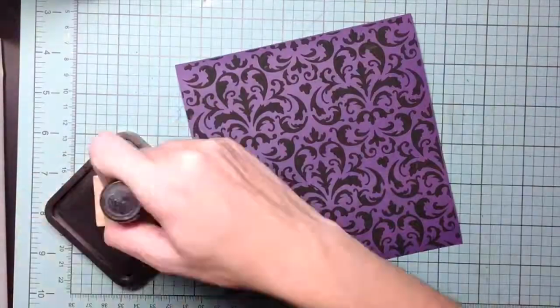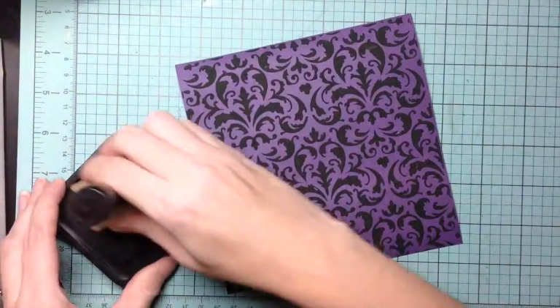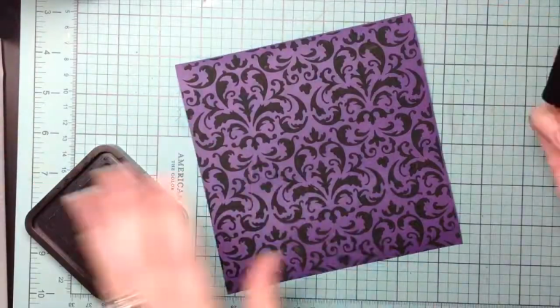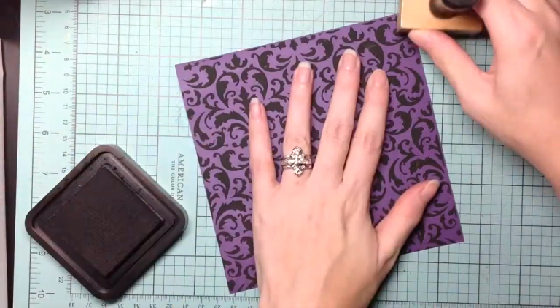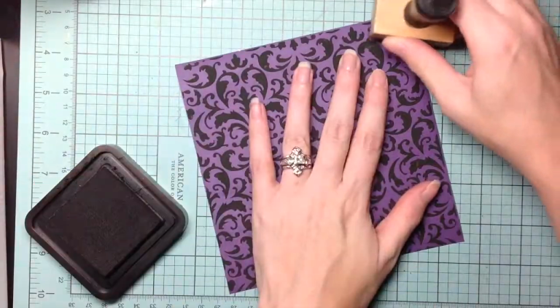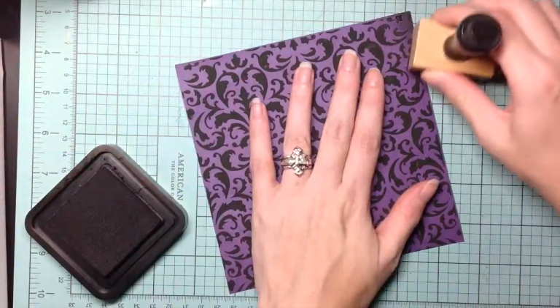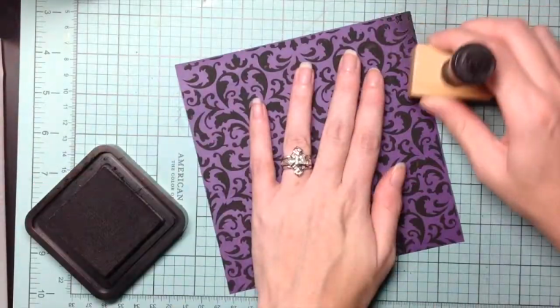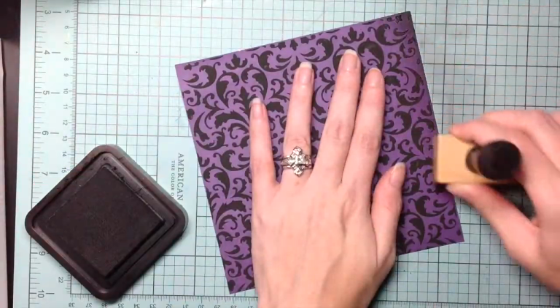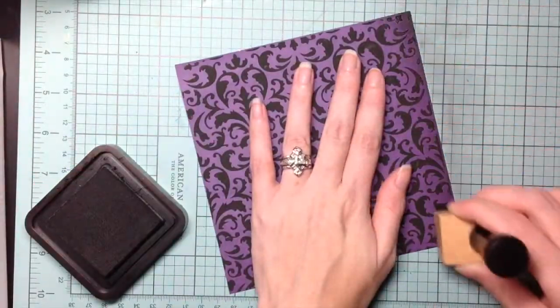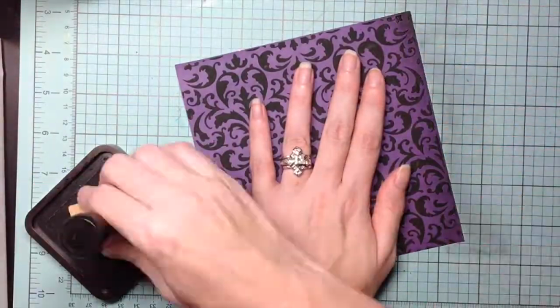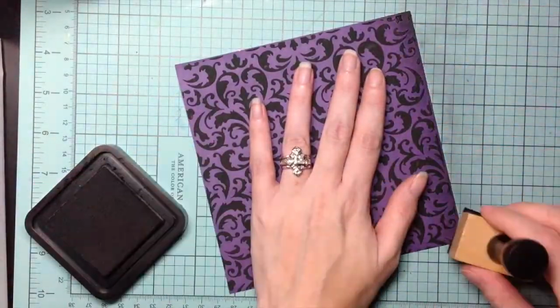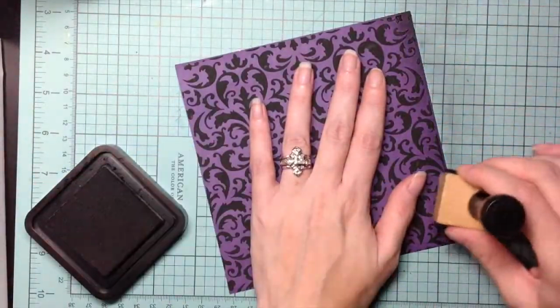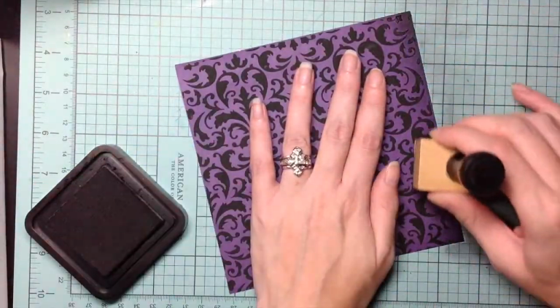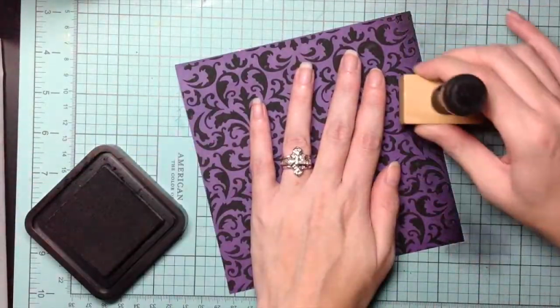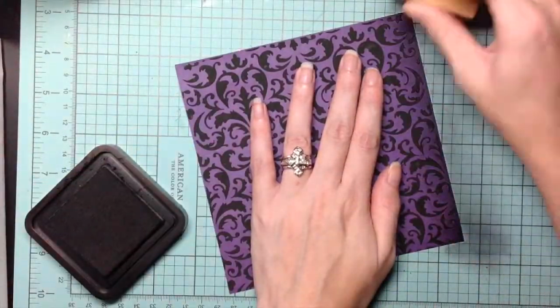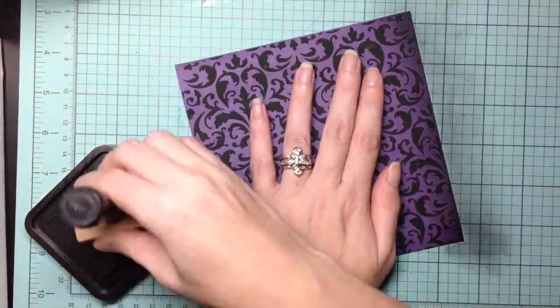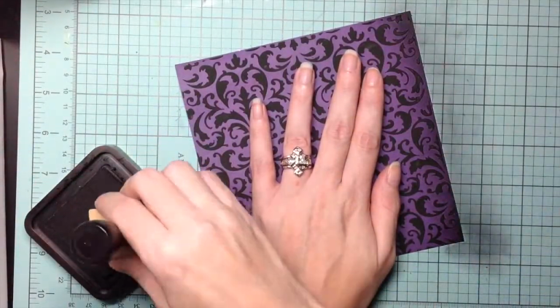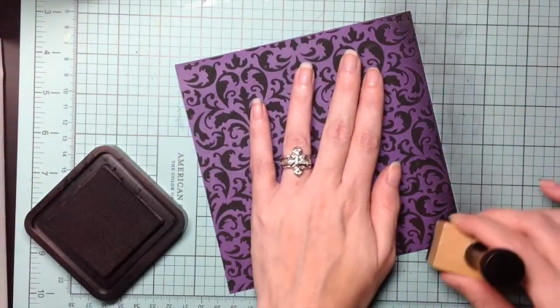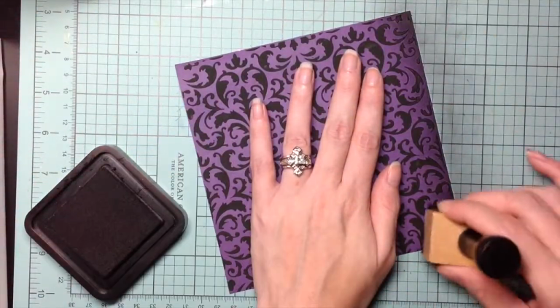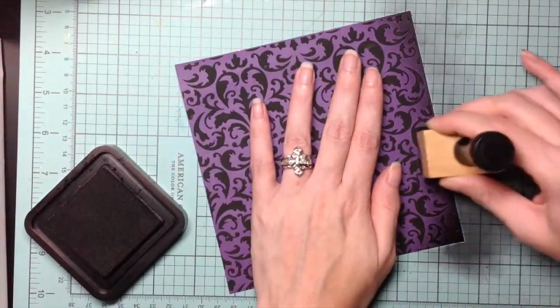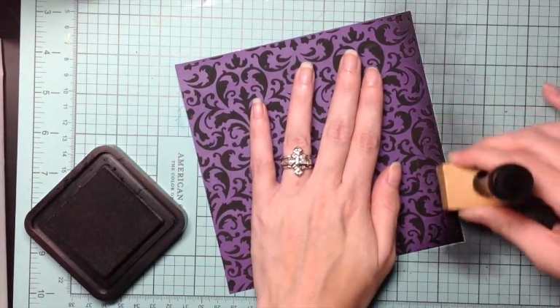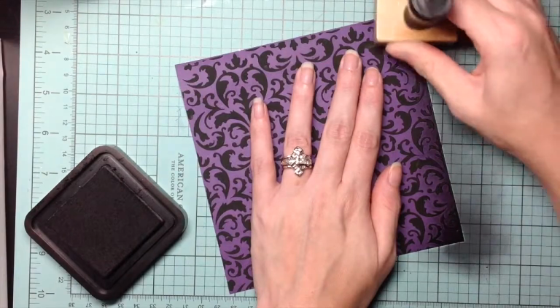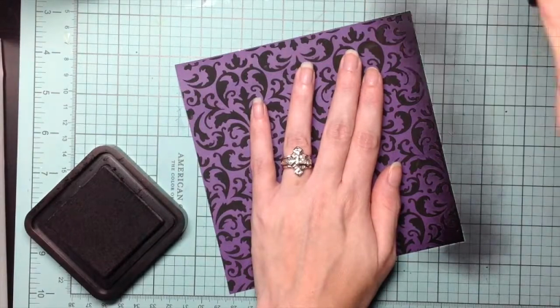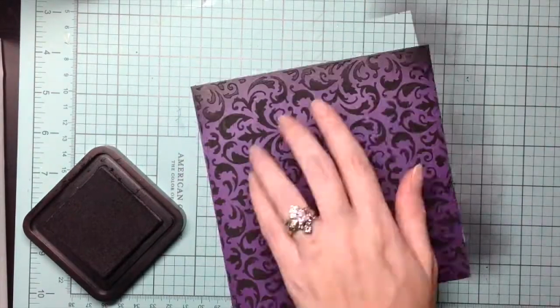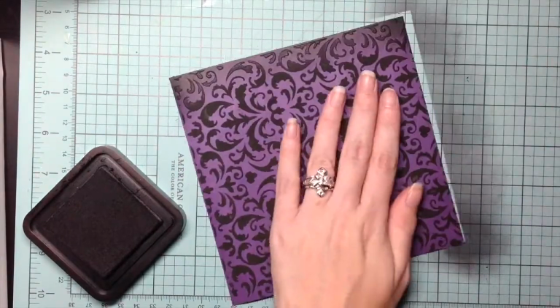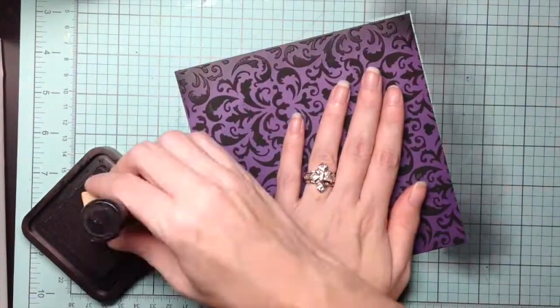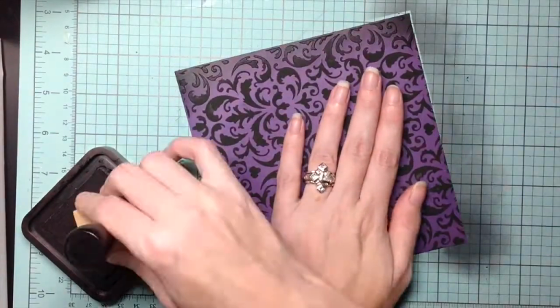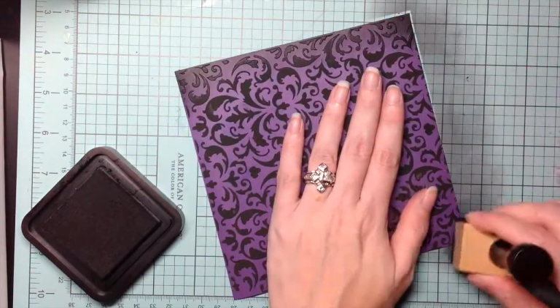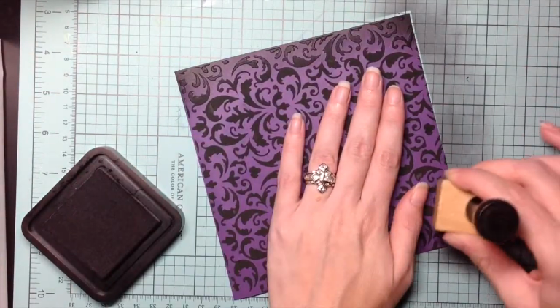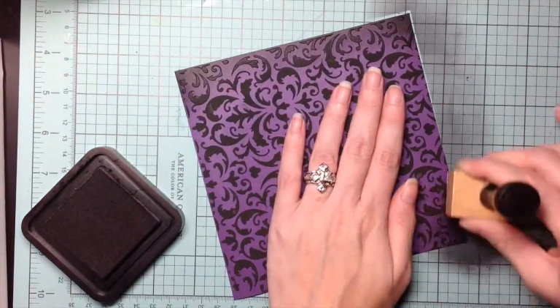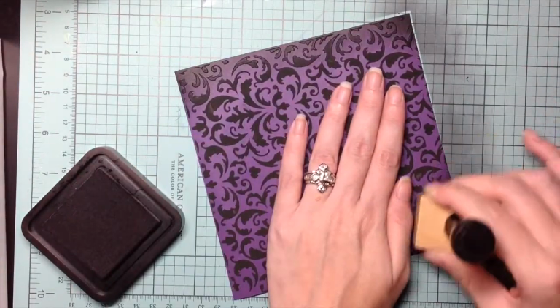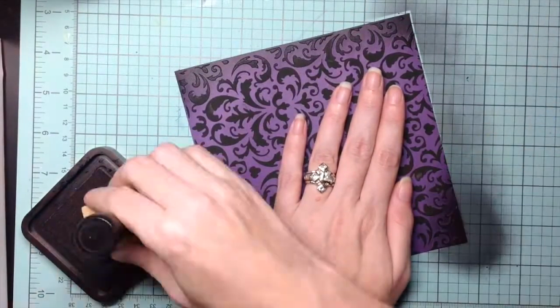Taking the black ink set, I just go along the outside of the card to give it more dimension and depth.